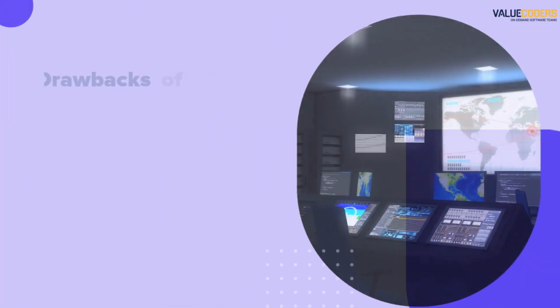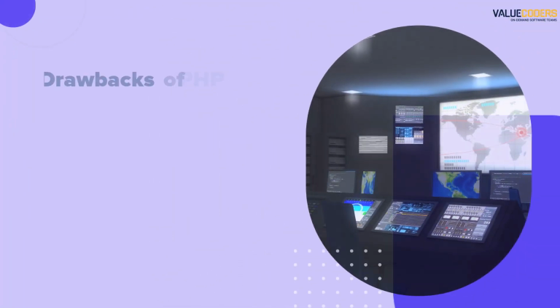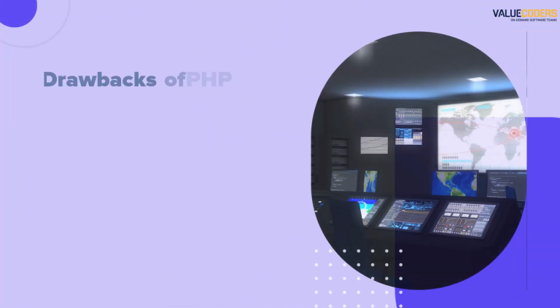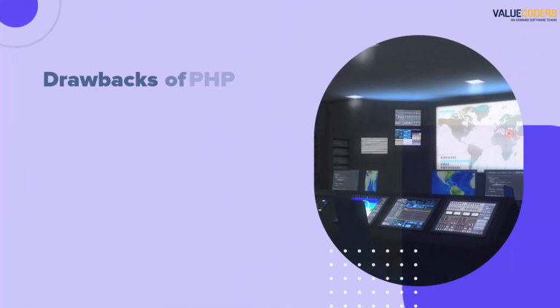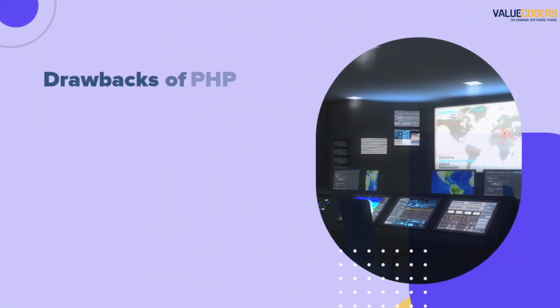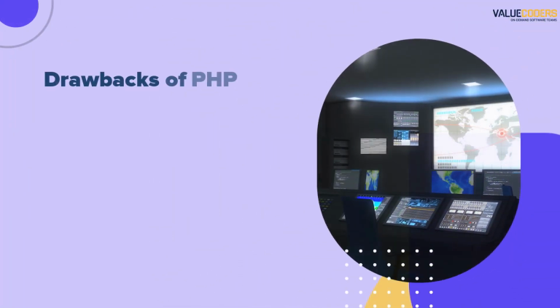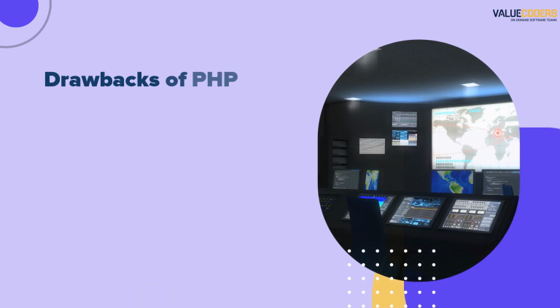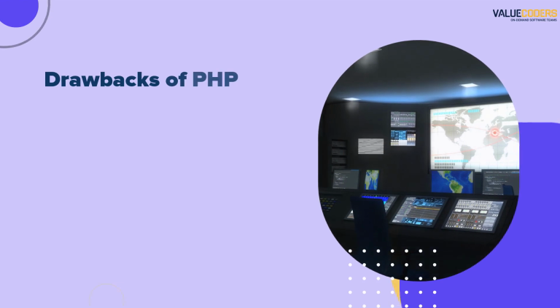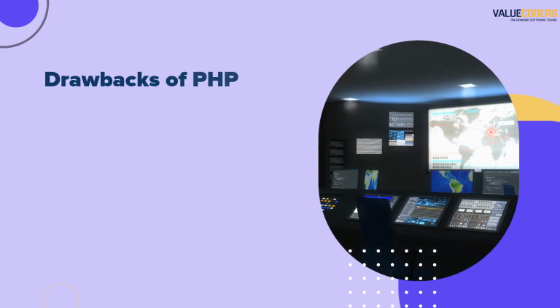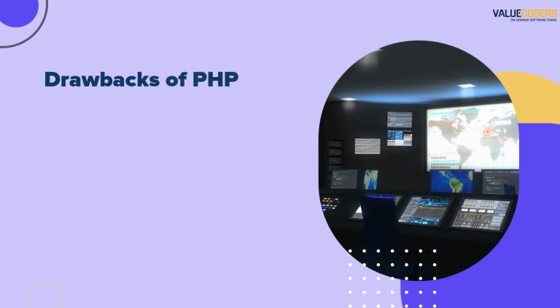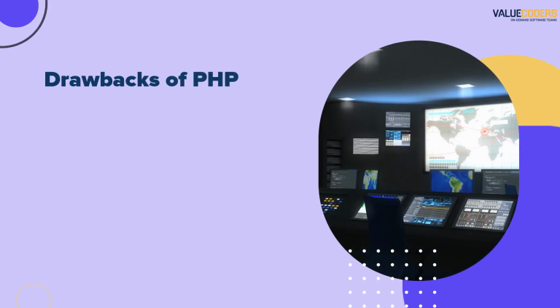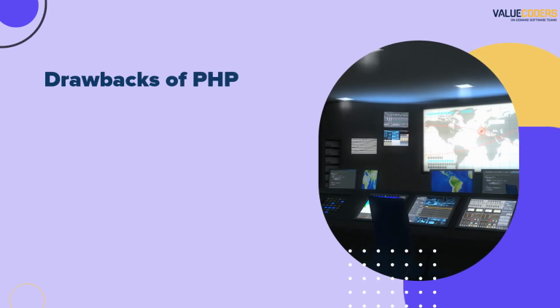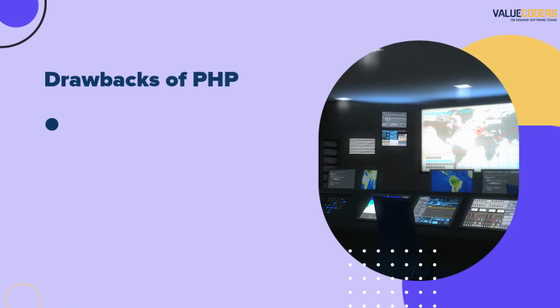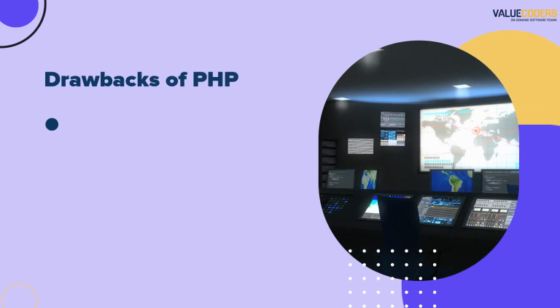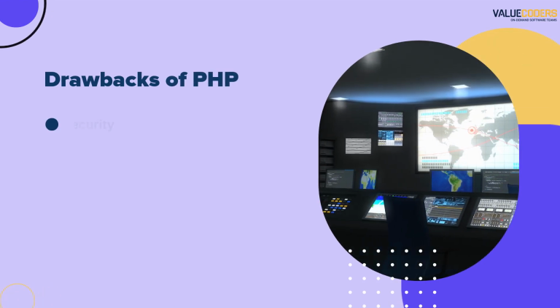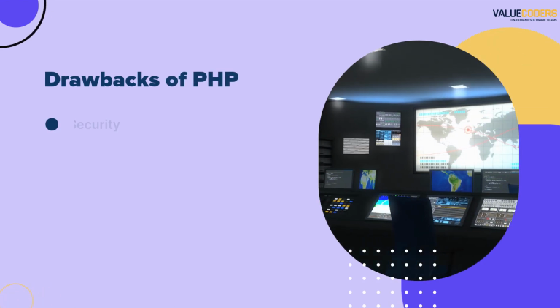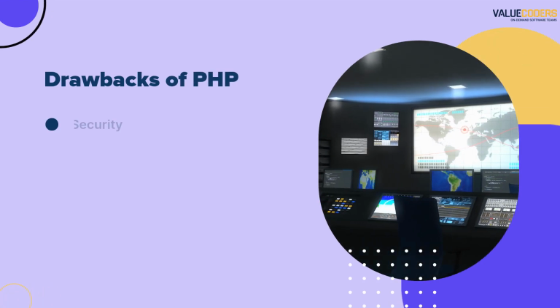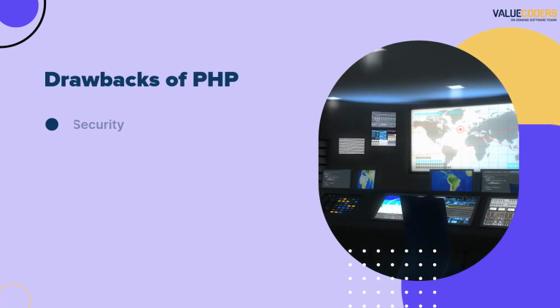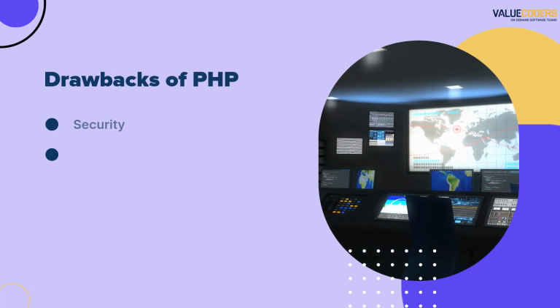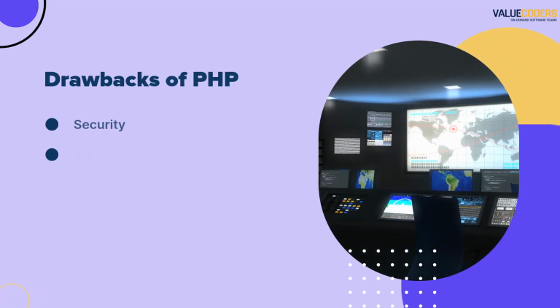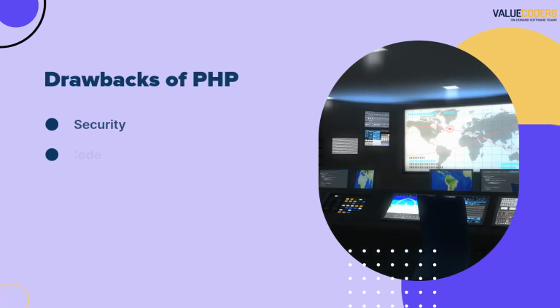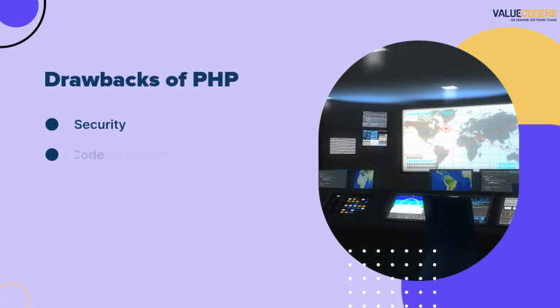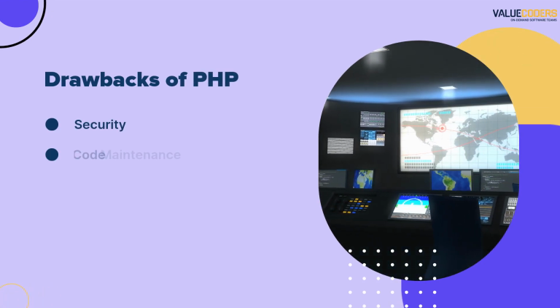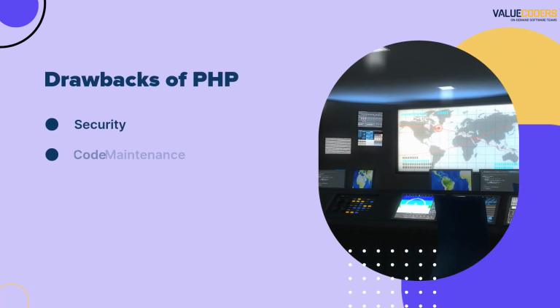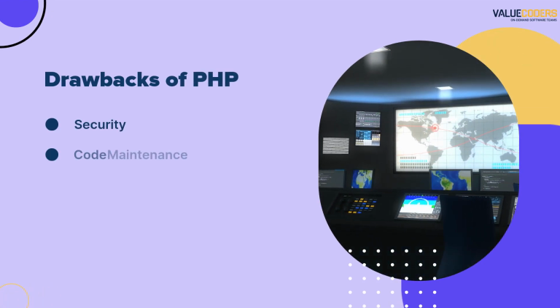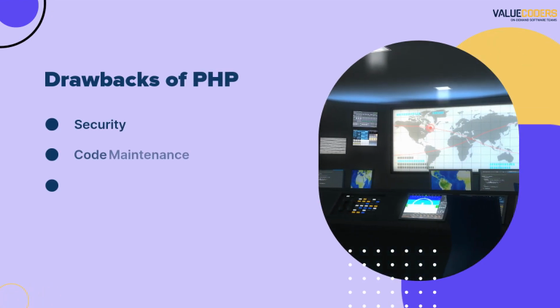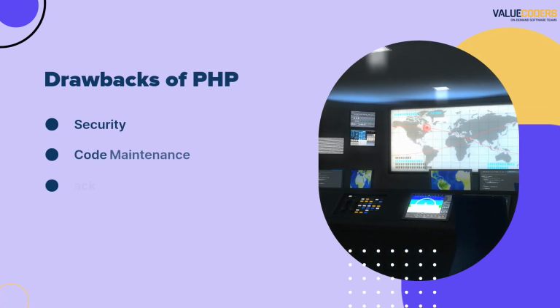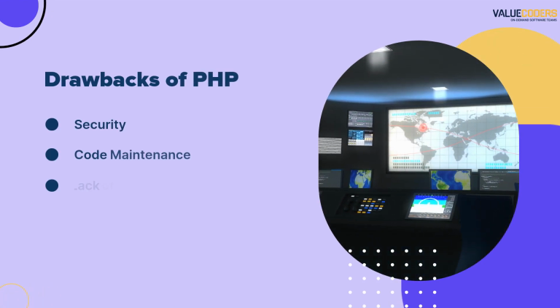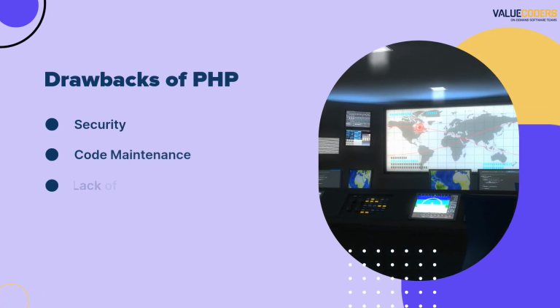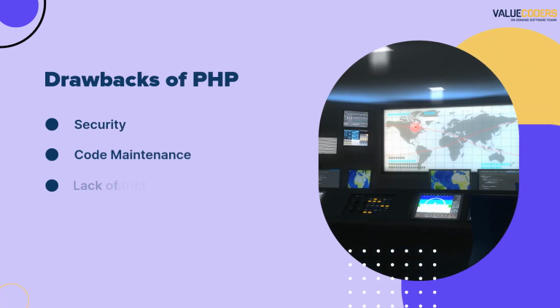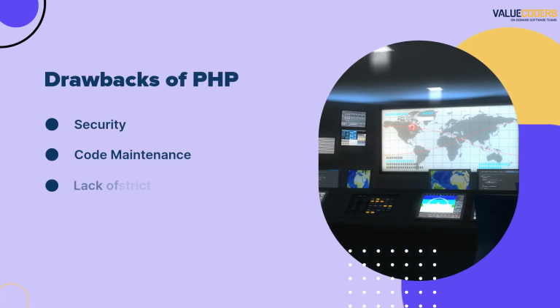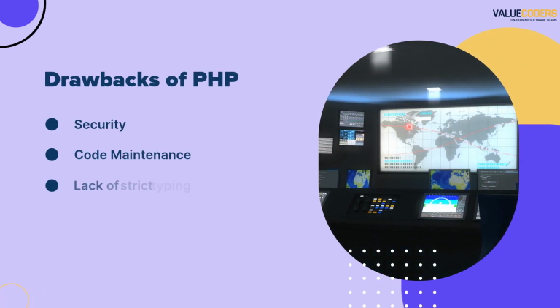Some drawbacks of PHP include security concerns, code maintenance challenges, and a lack of strict typing.